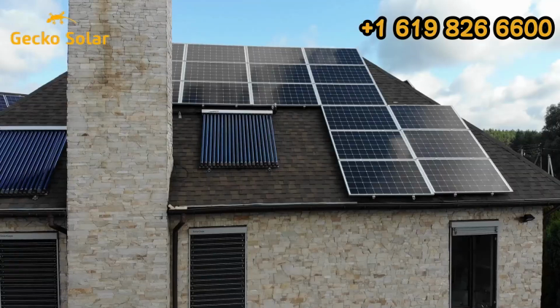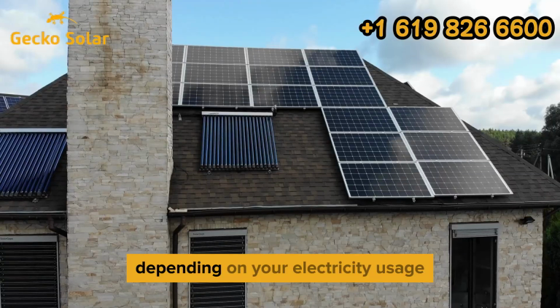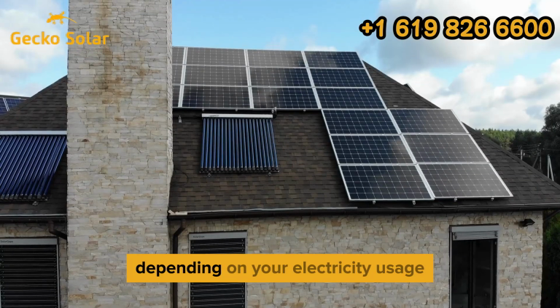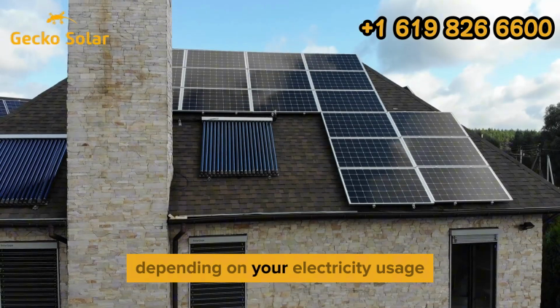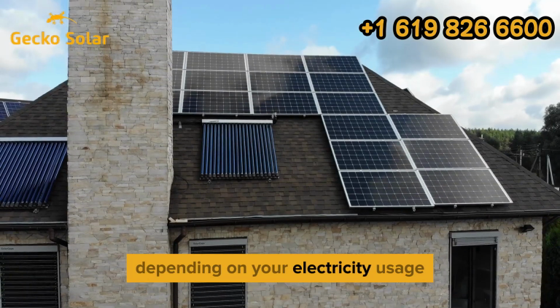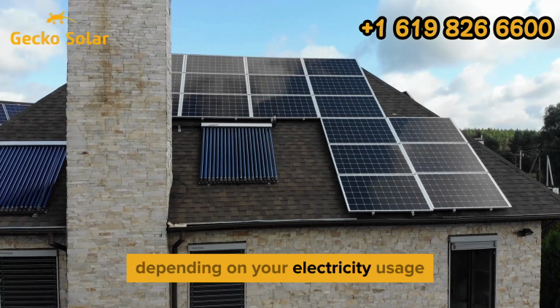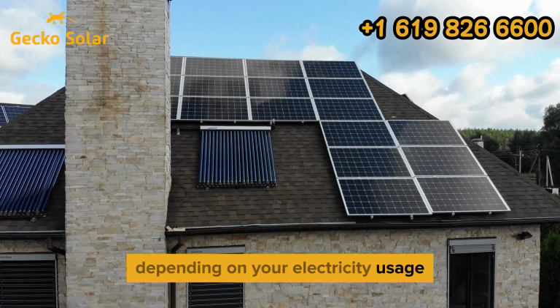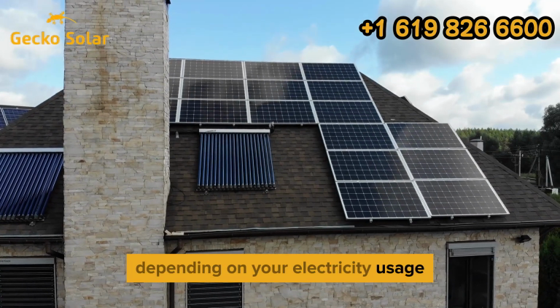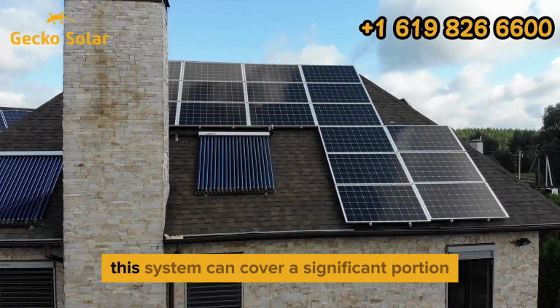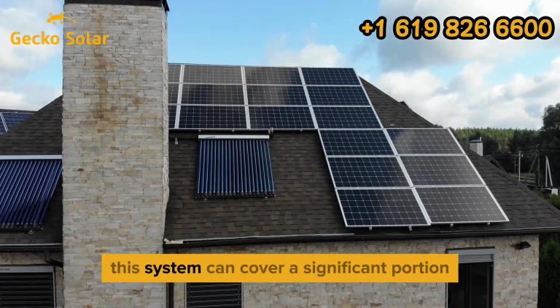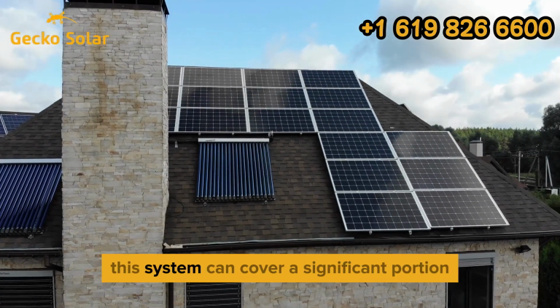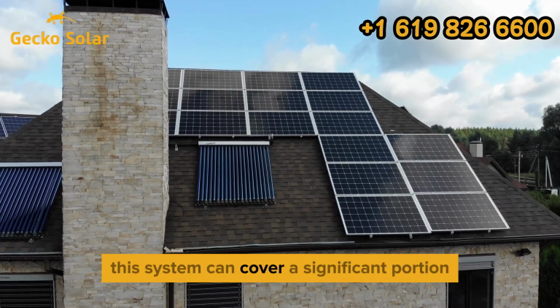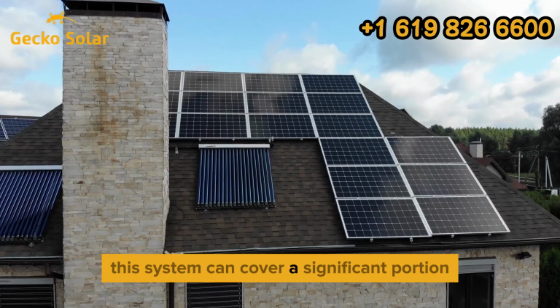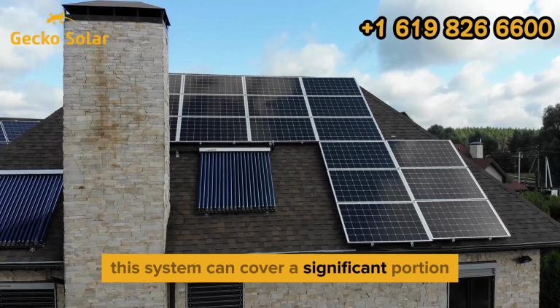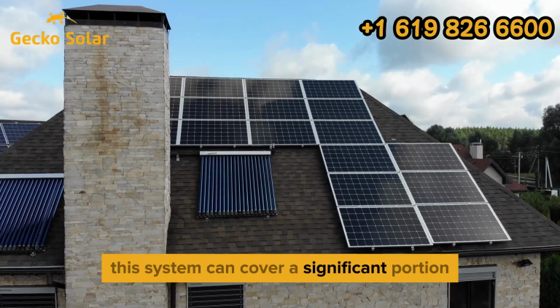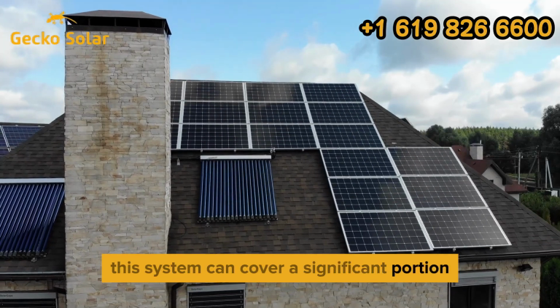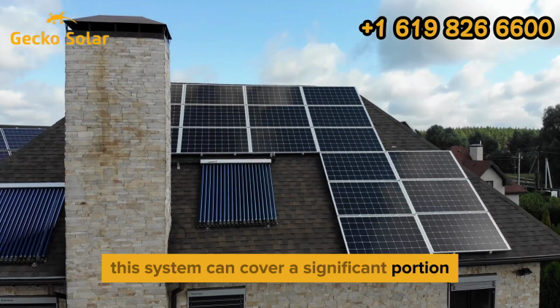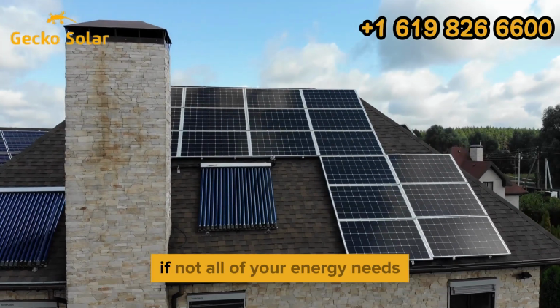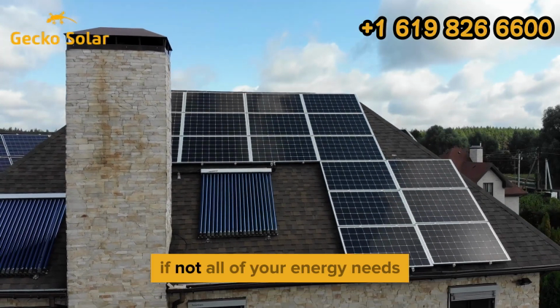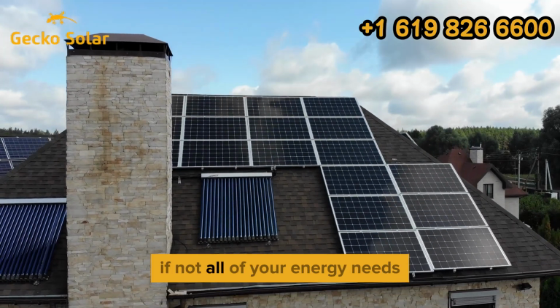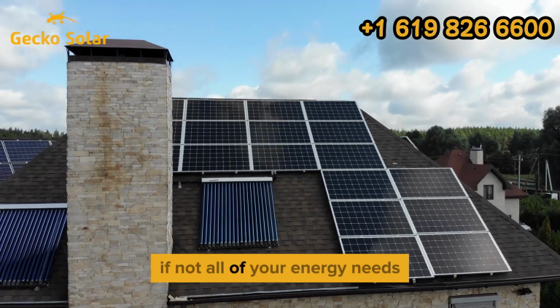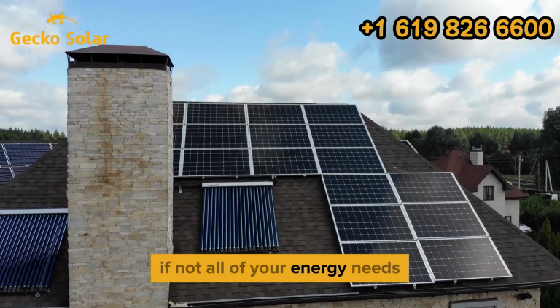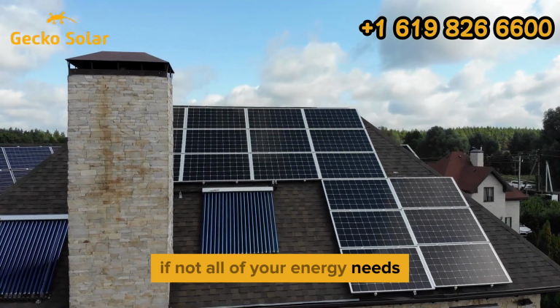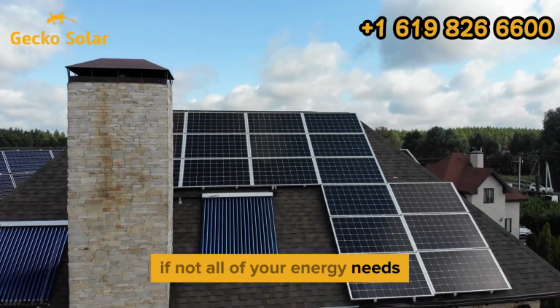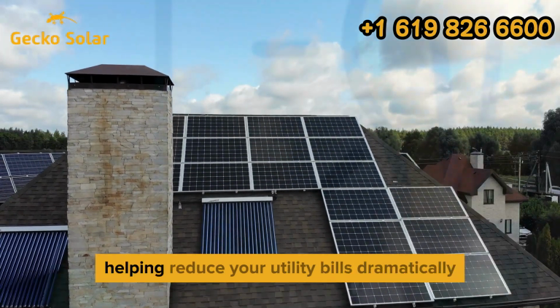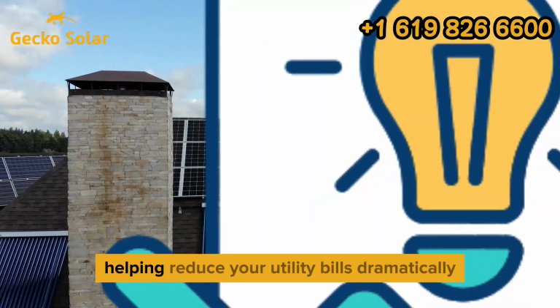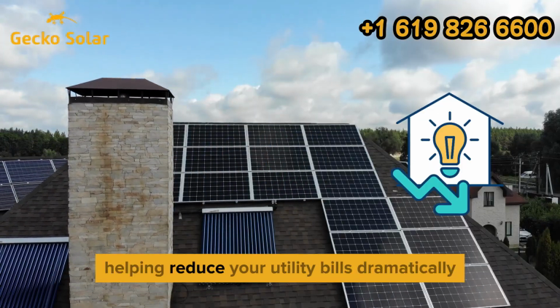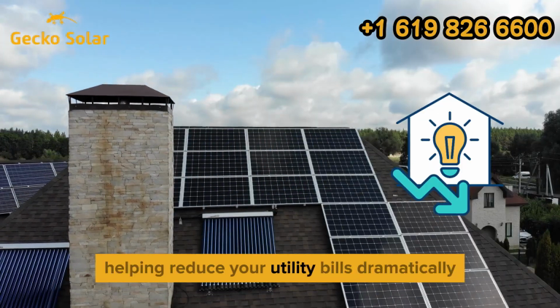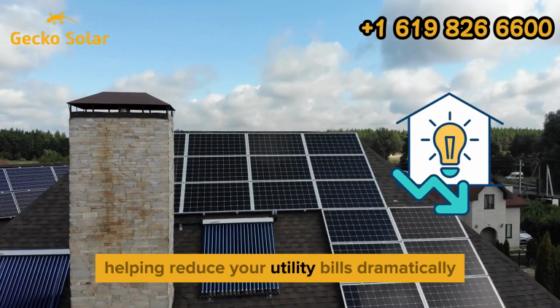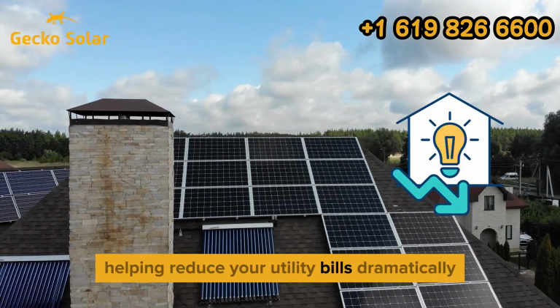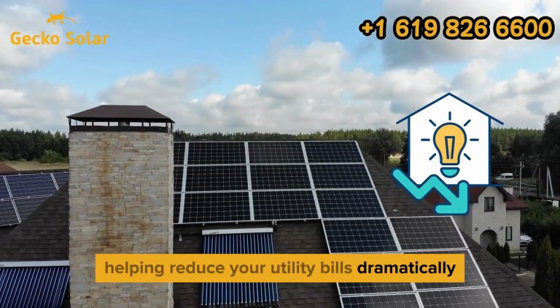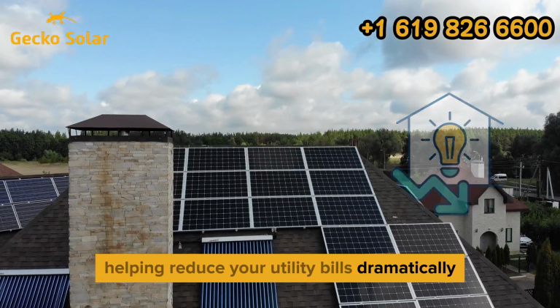Depending on your electricity usage, this system can cover a significant portion, if not all, of your energy needs, helping reduce your utility bills dramatically.